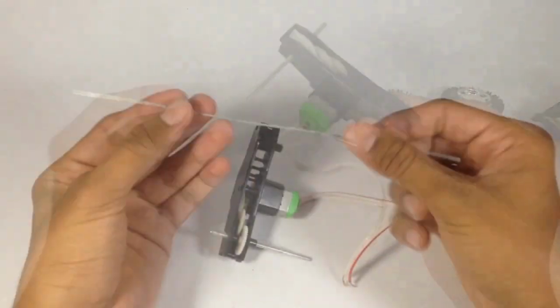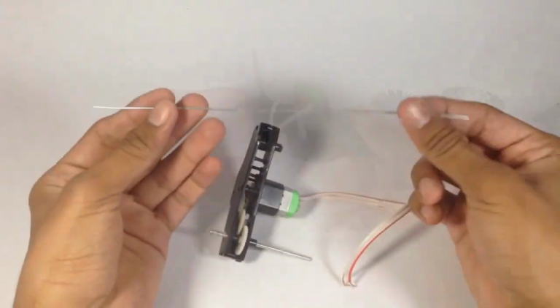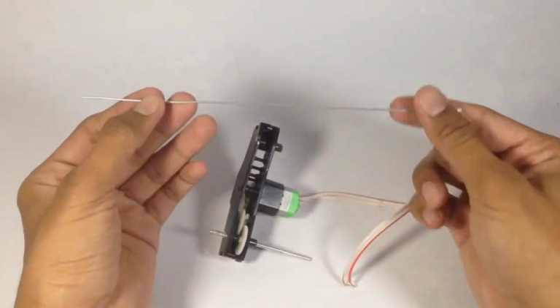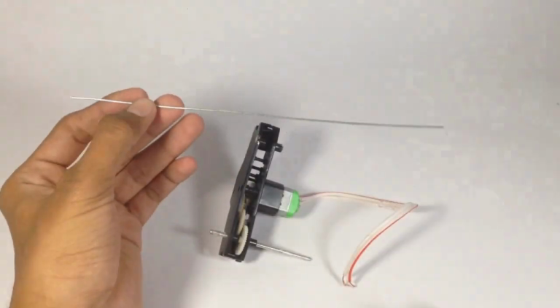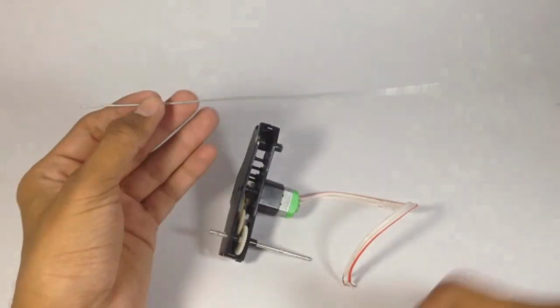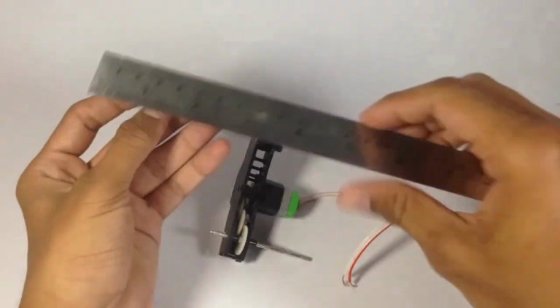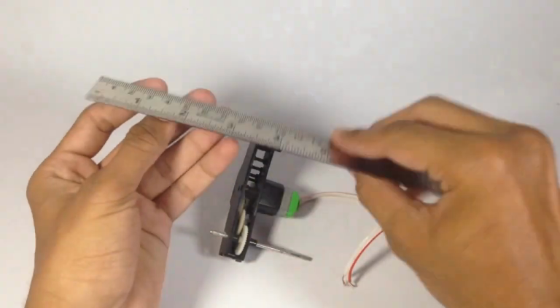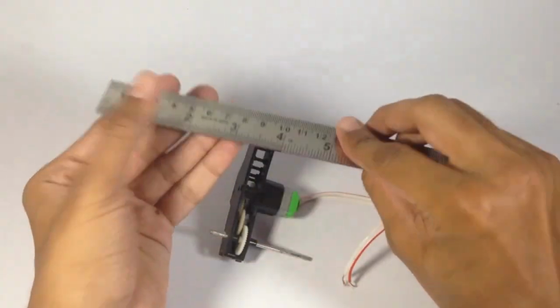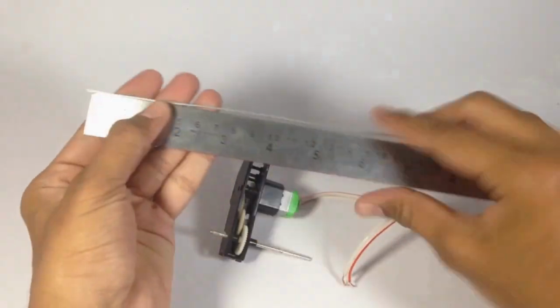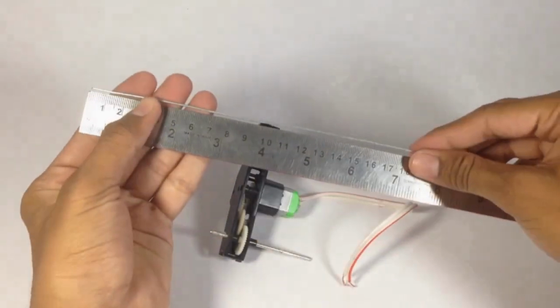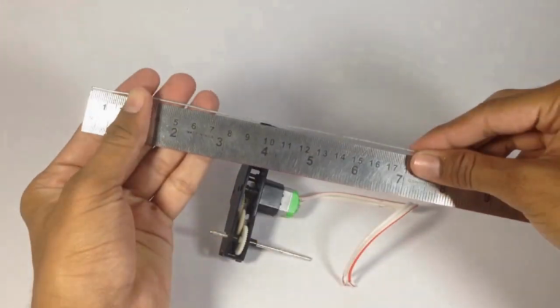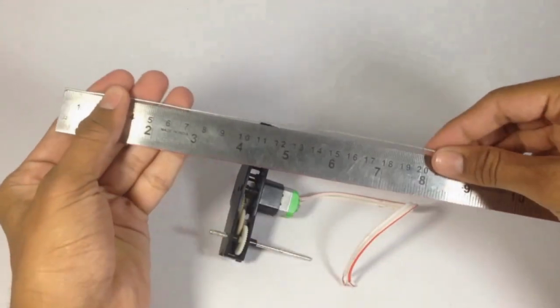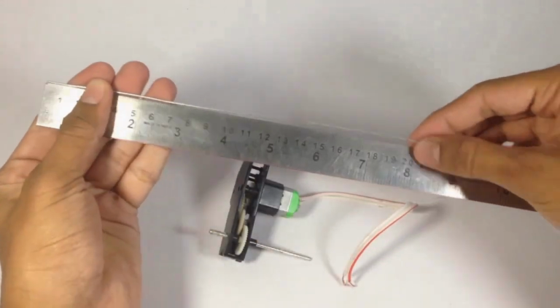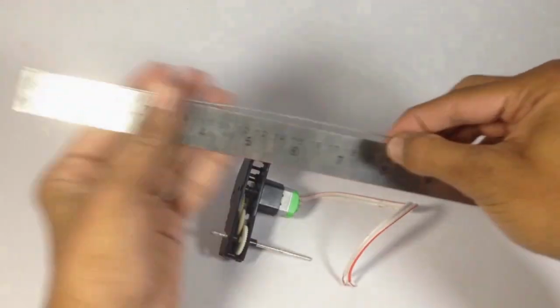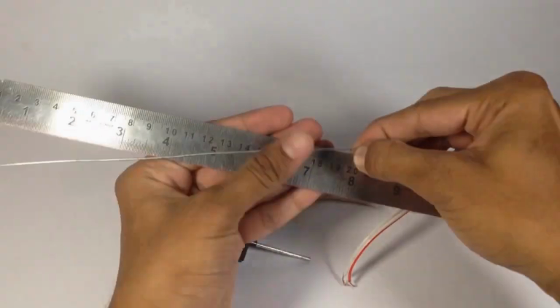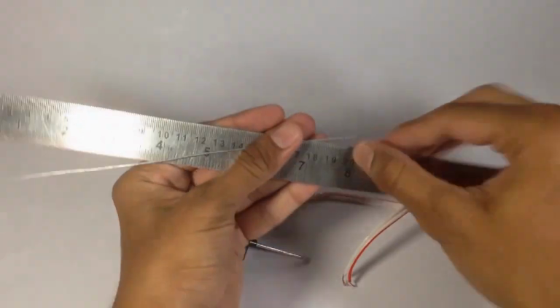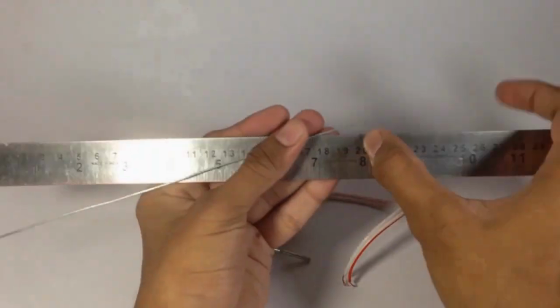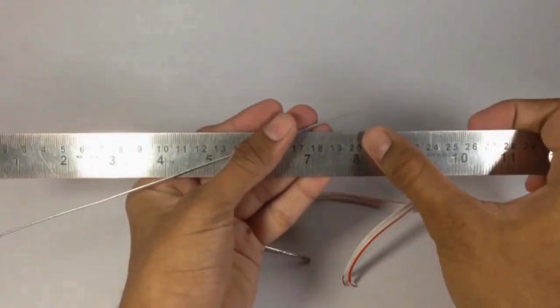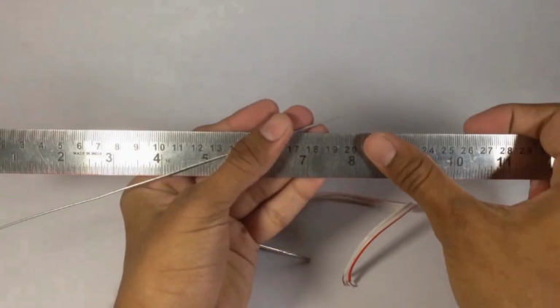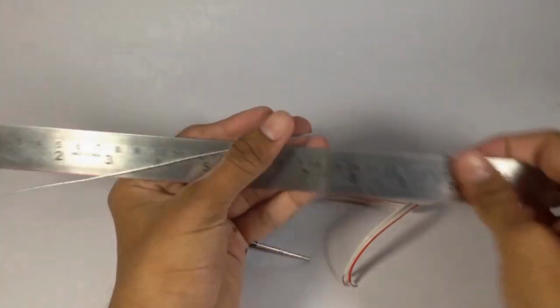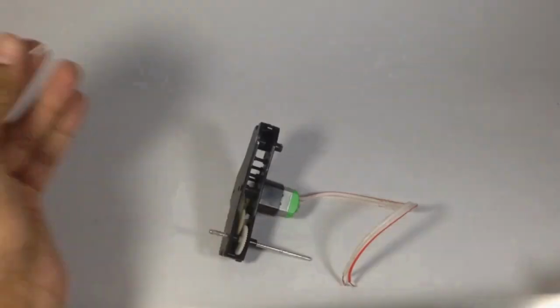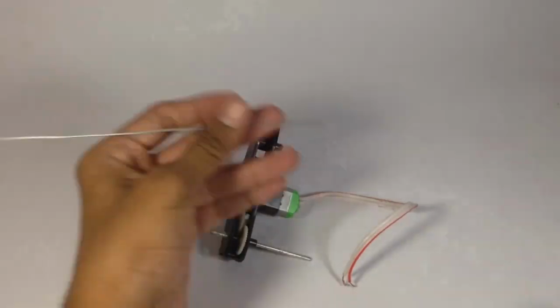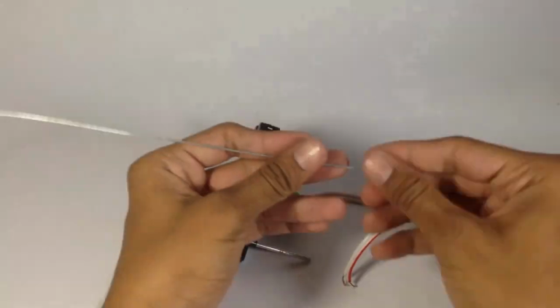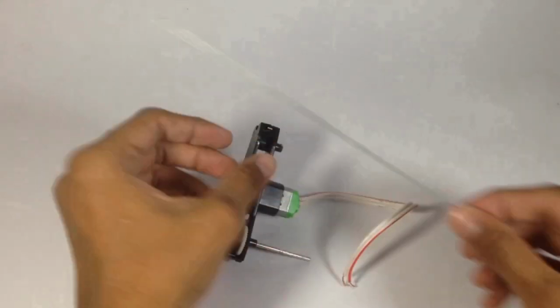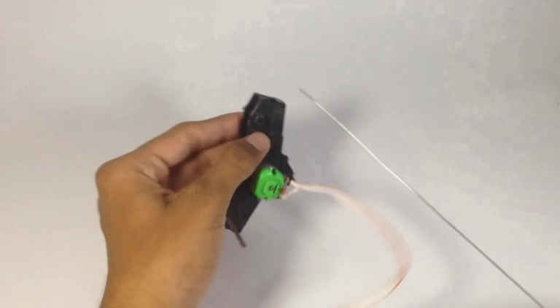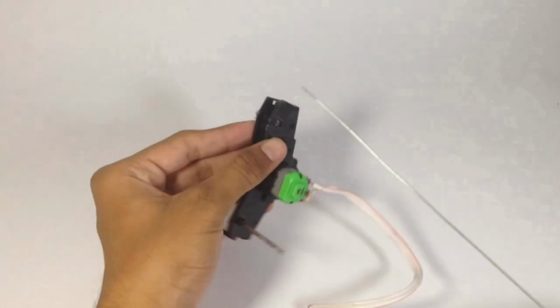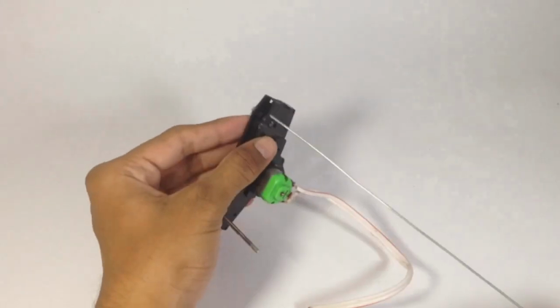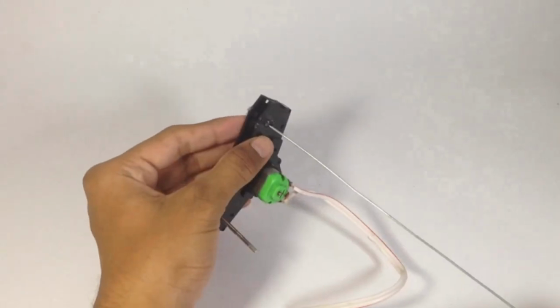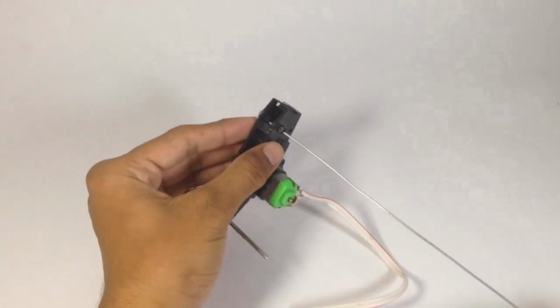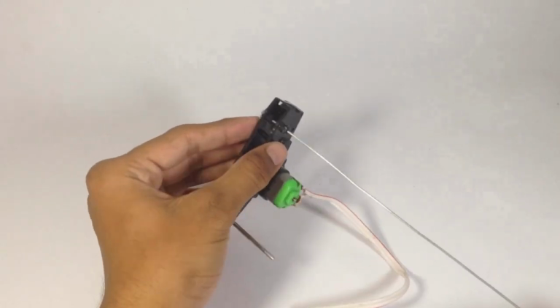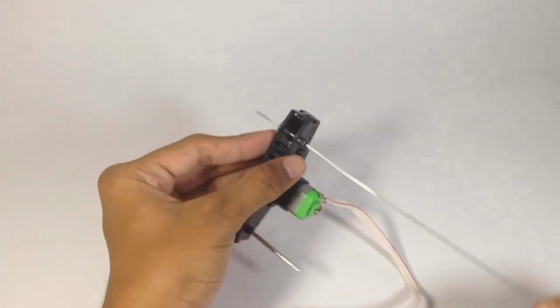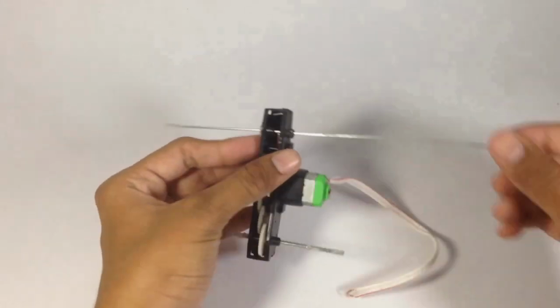Now take a wrapping wire of 8 cm and fix it in the empty hole of the motor.